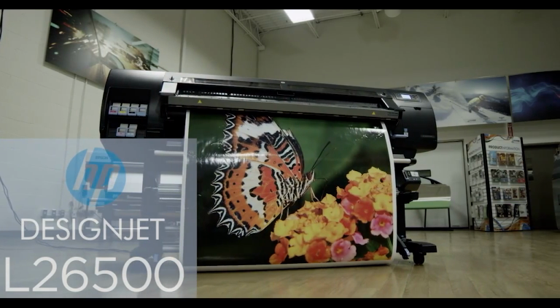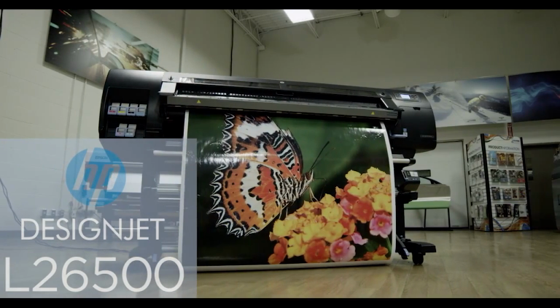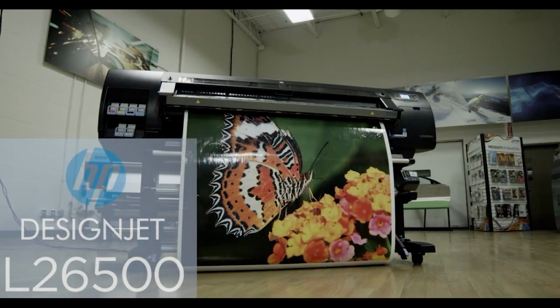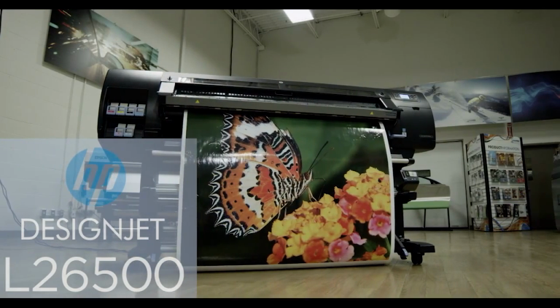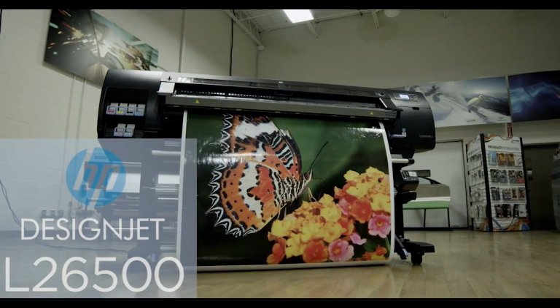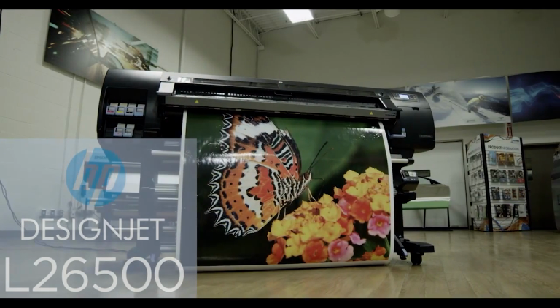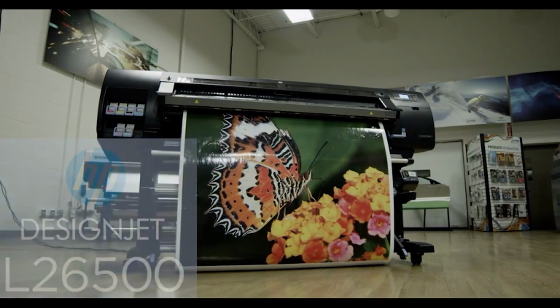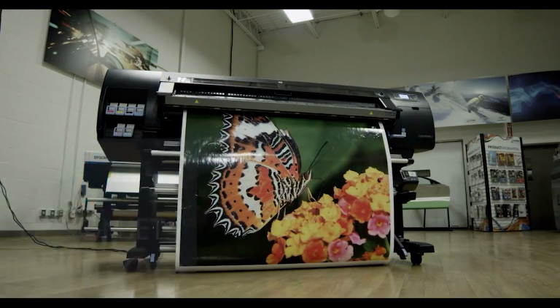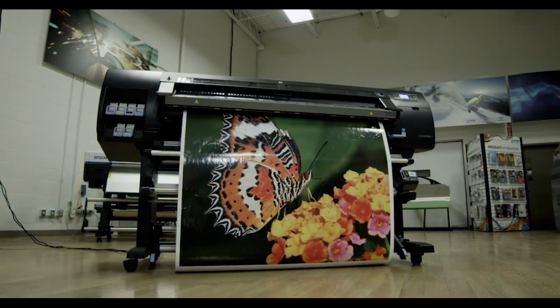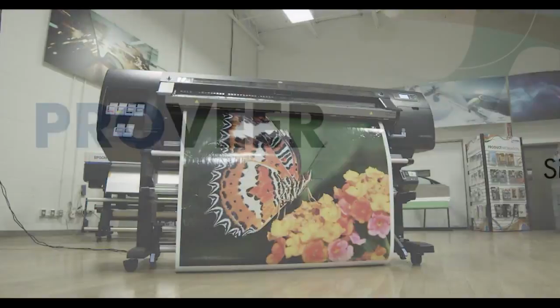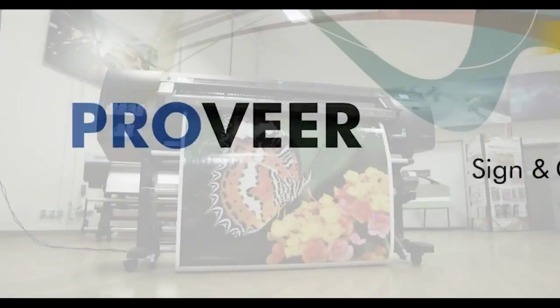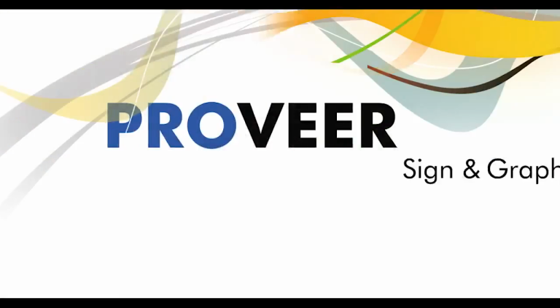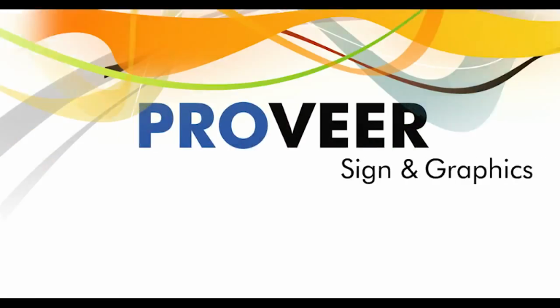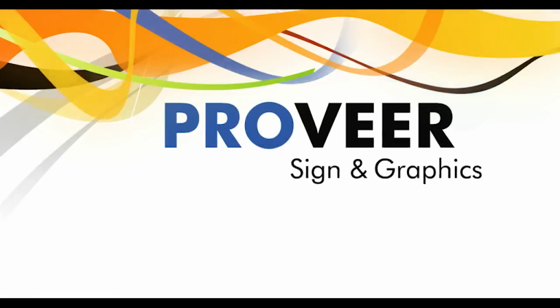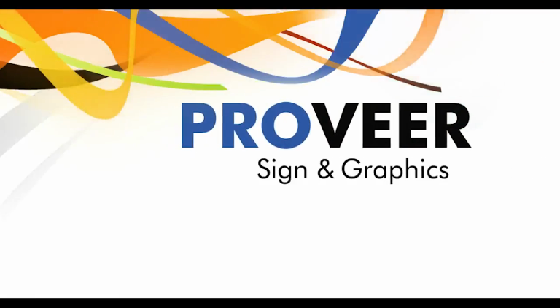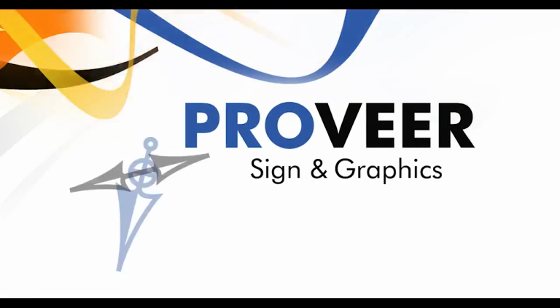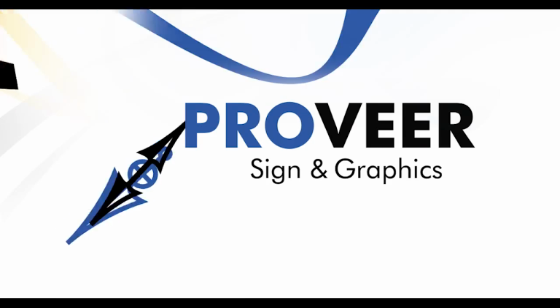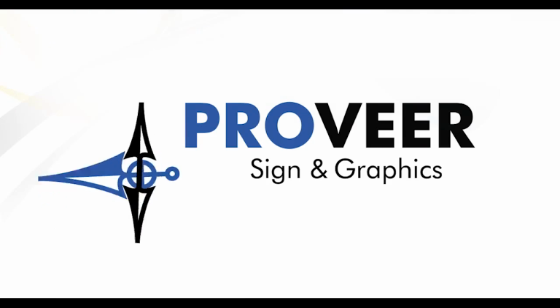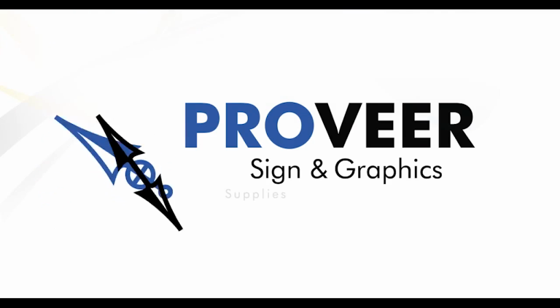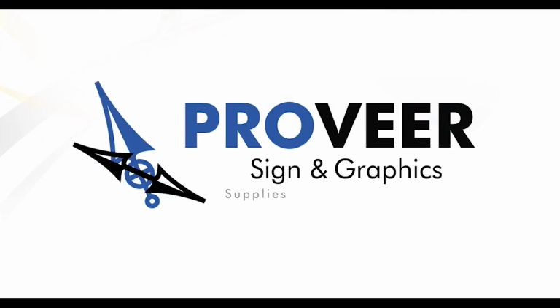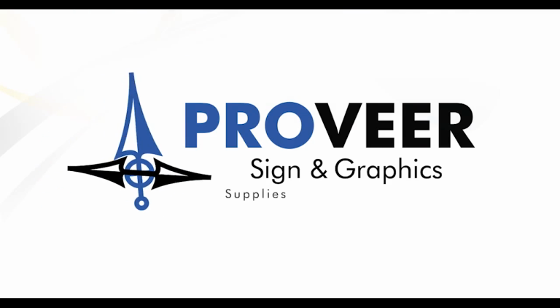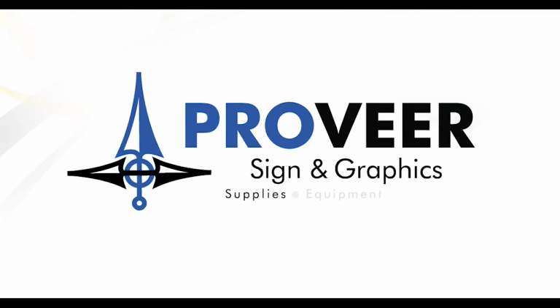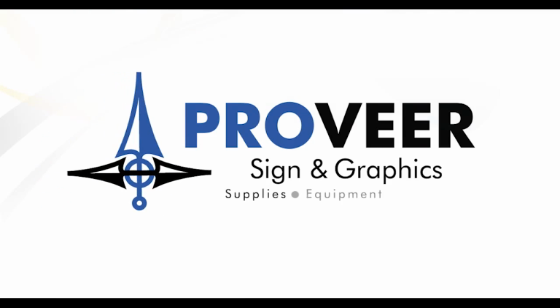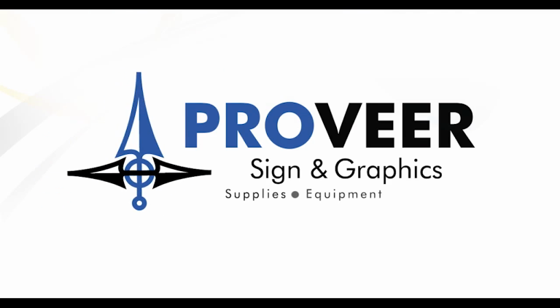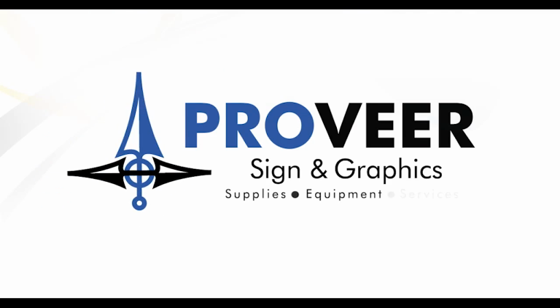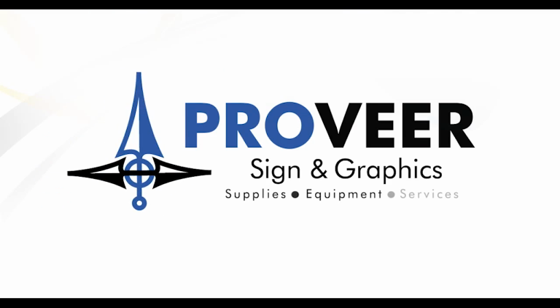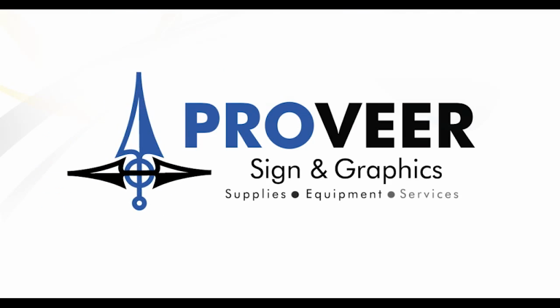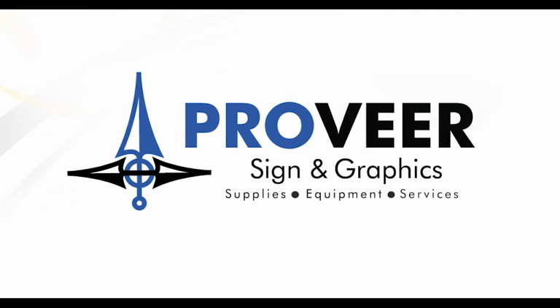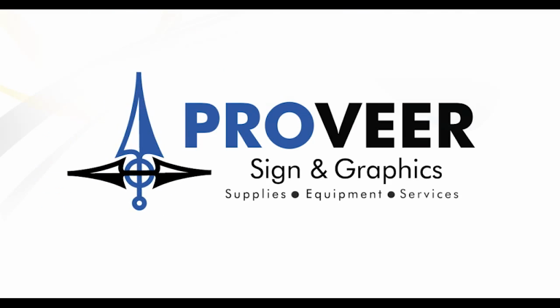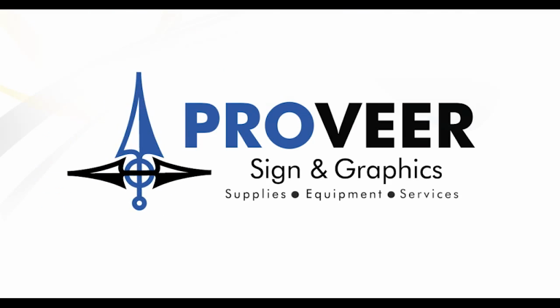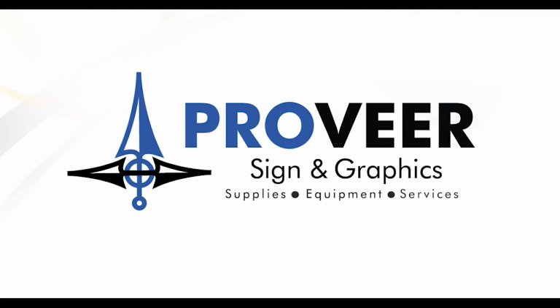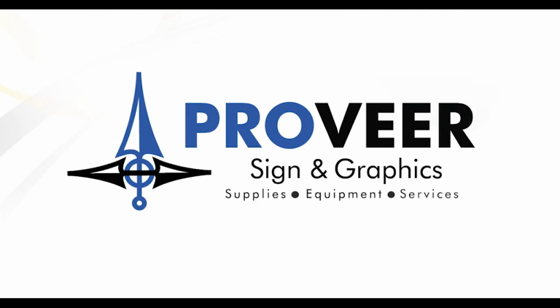Contact your ProVeer sales representative to set up a live demo of the L26500.